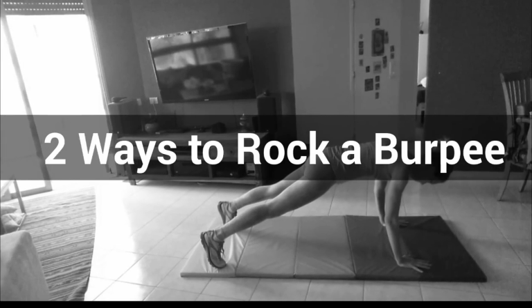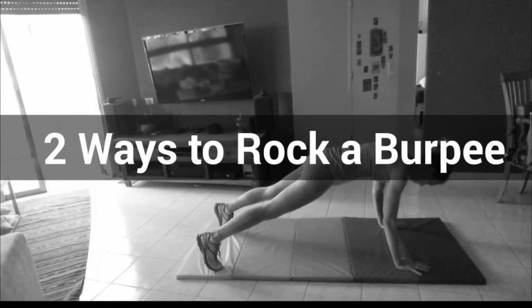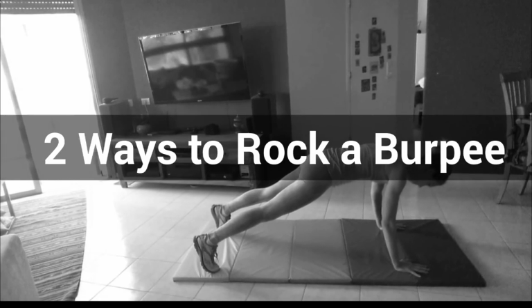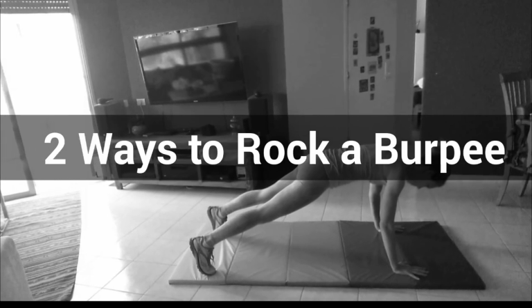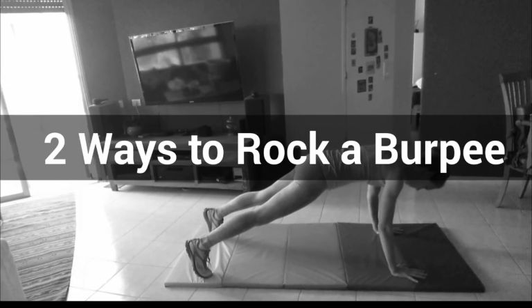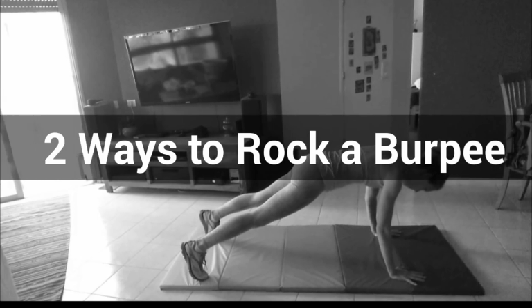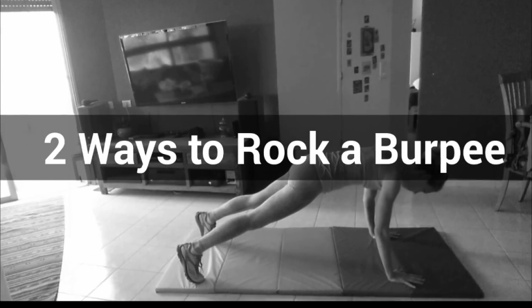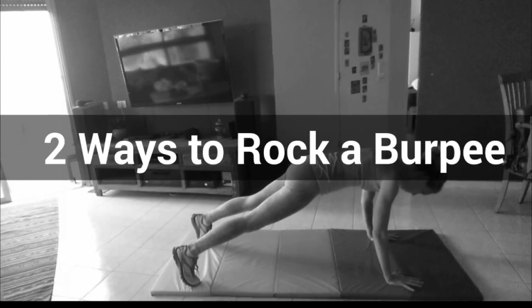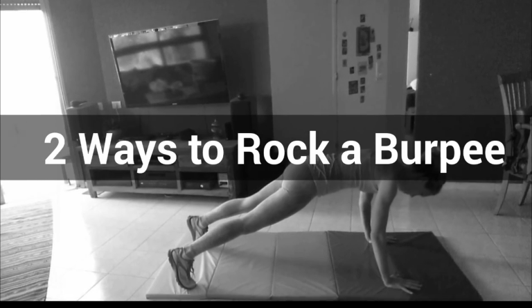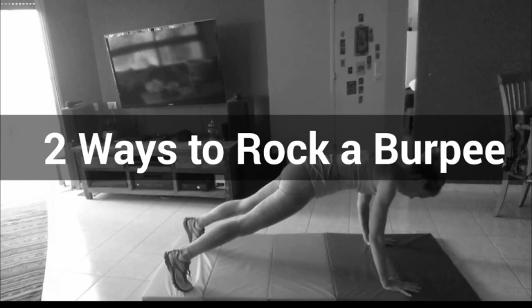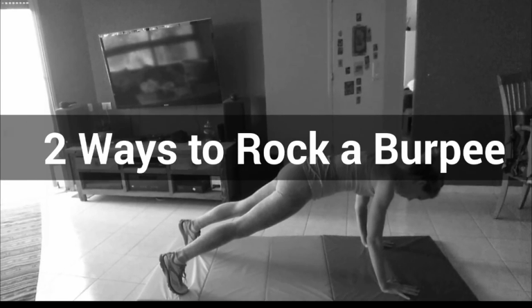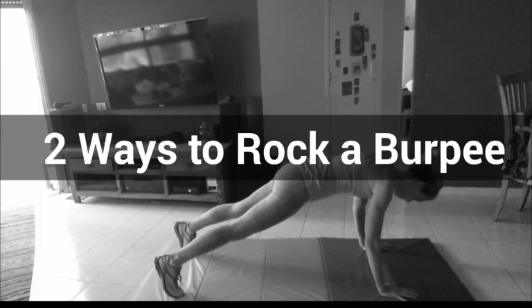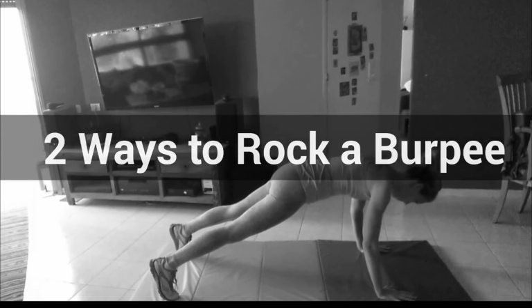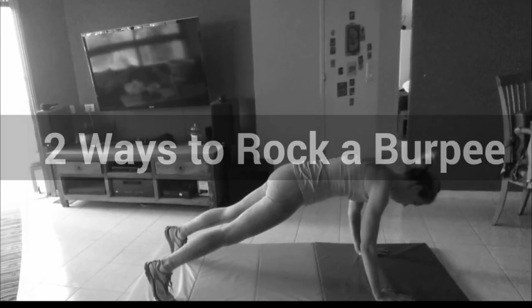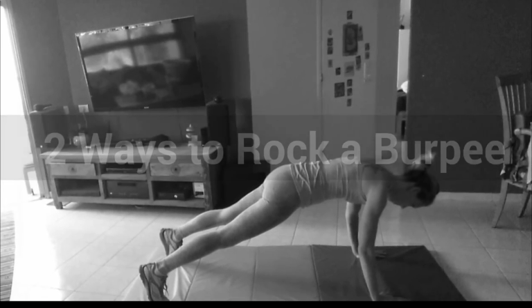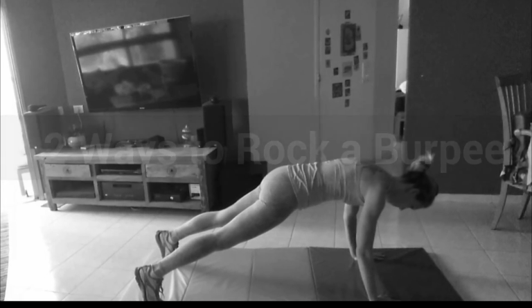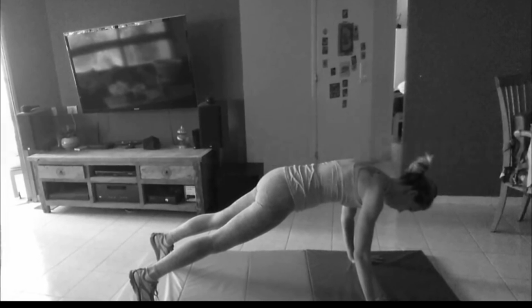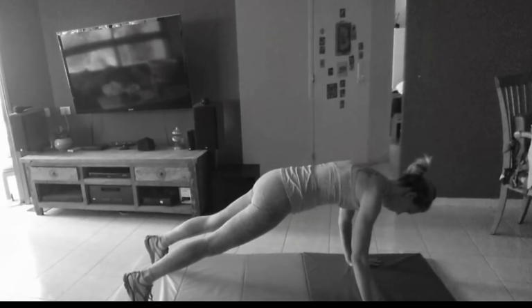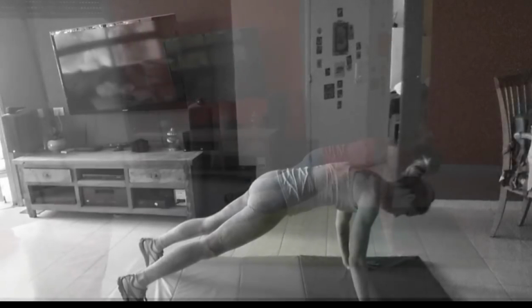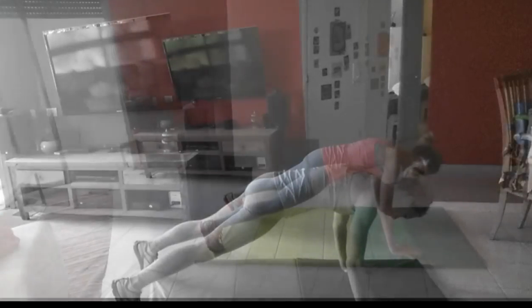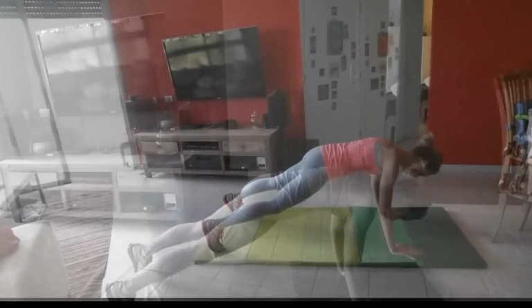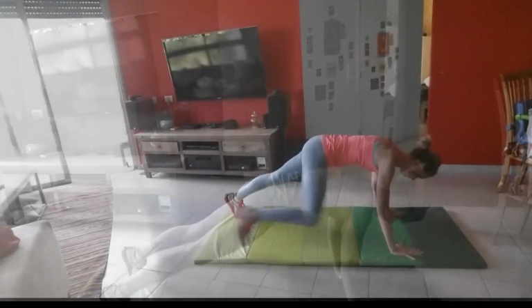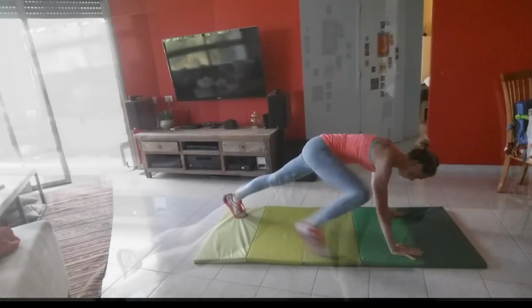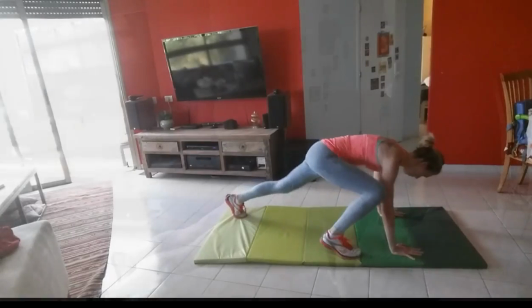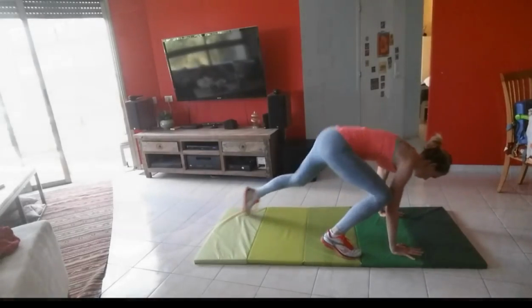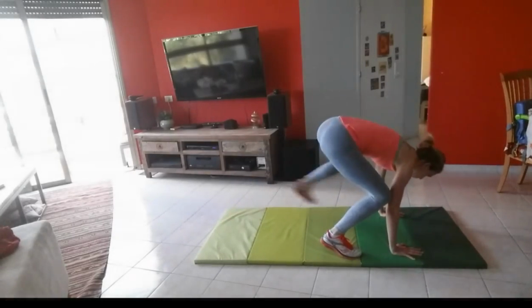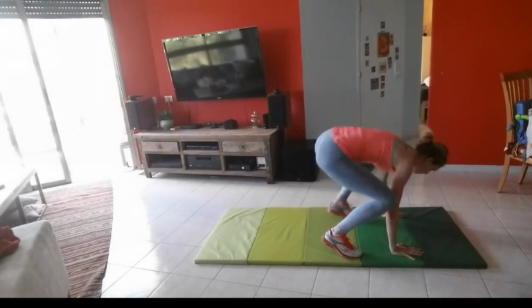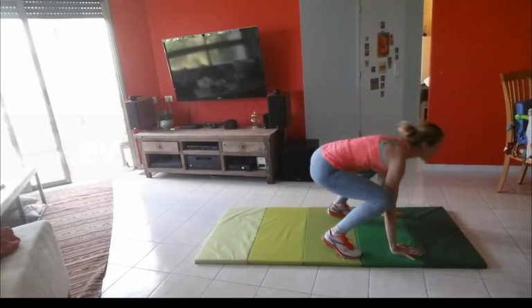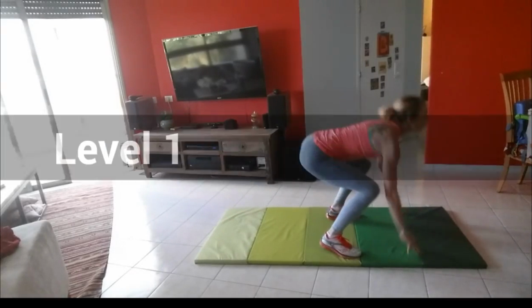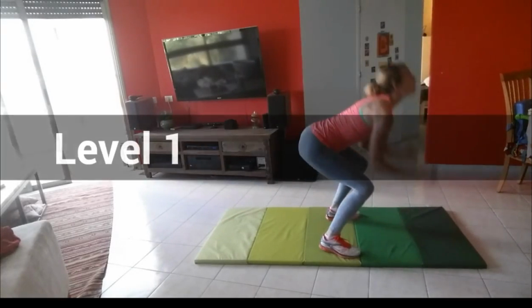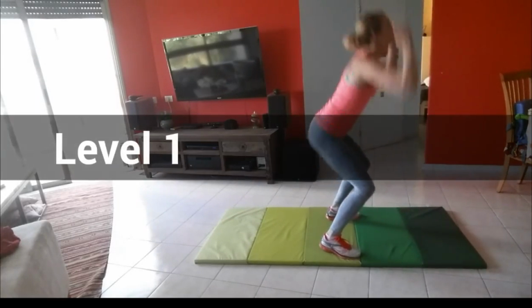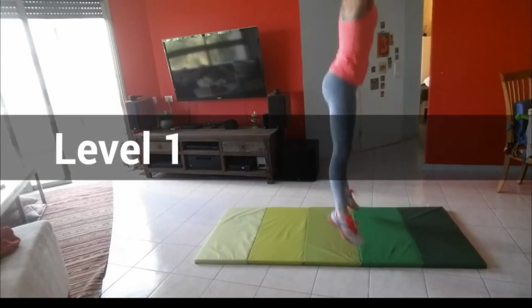Hey guys, the notorious burpee is a great full body exercise that targets everything and gets your heart pumping.